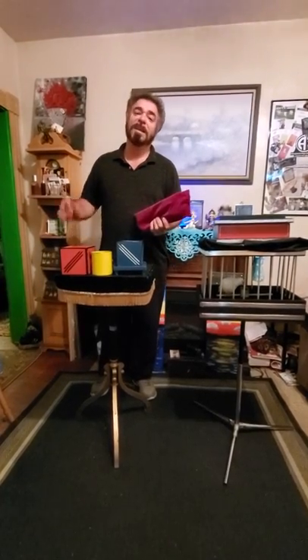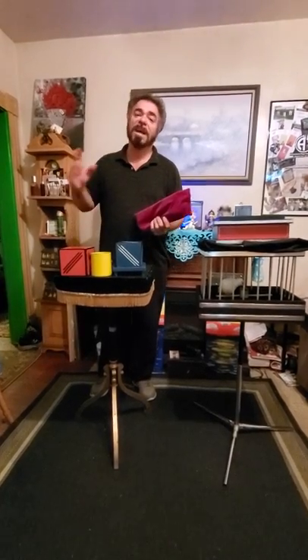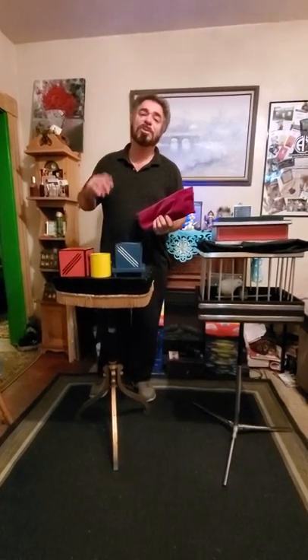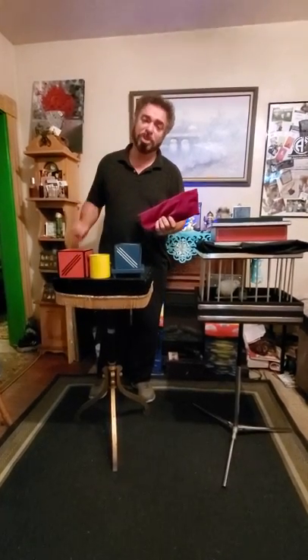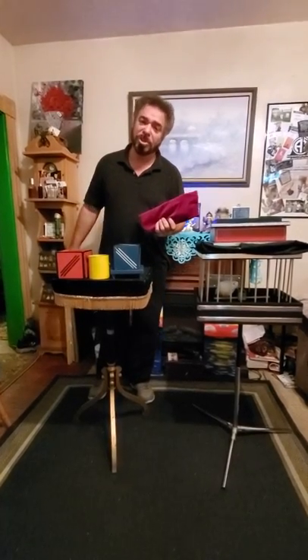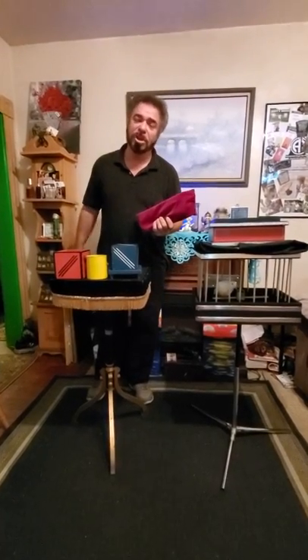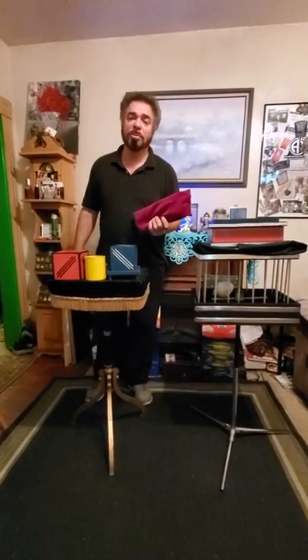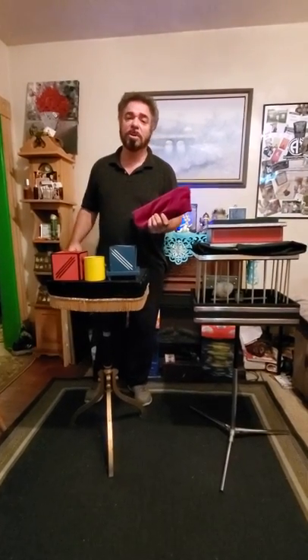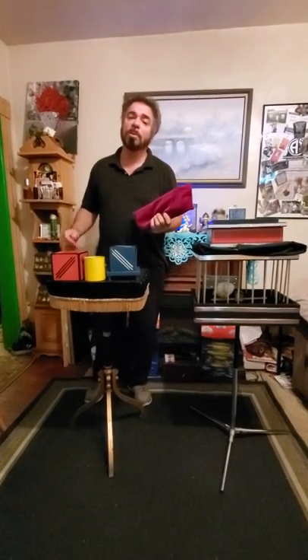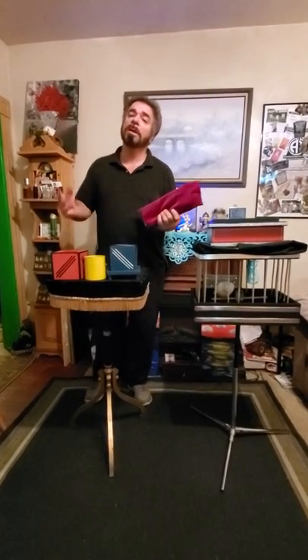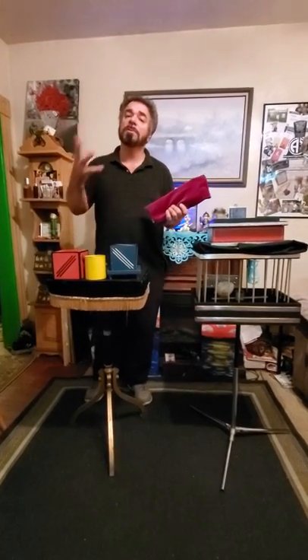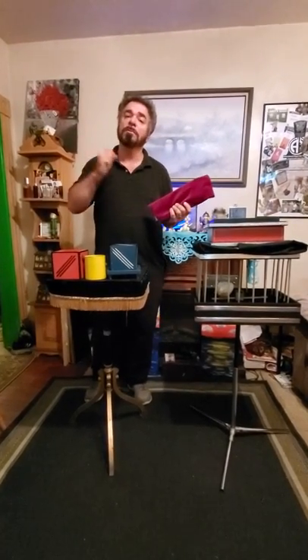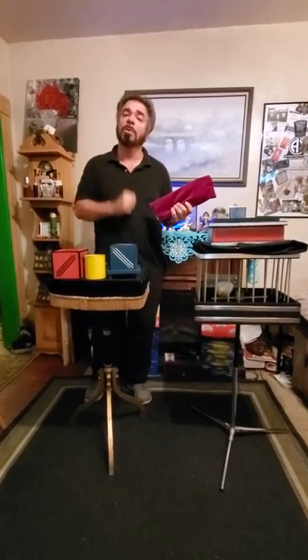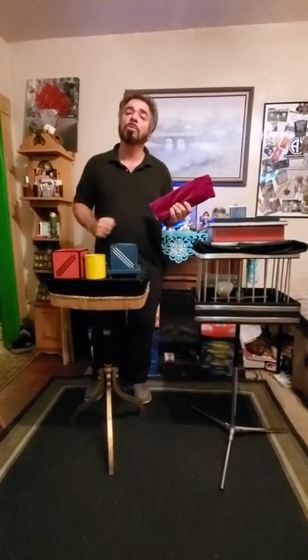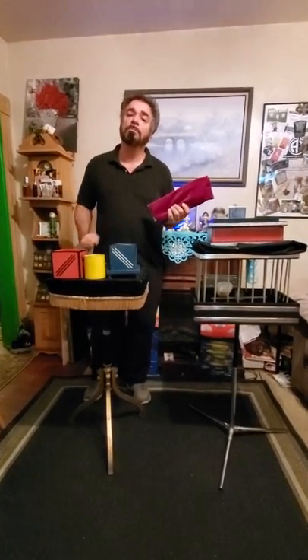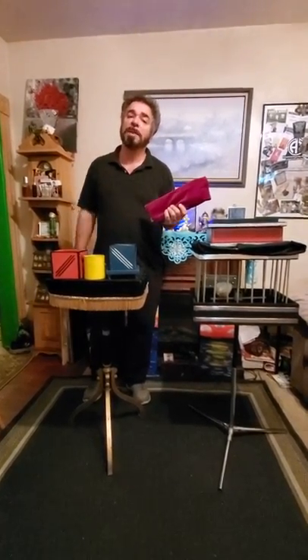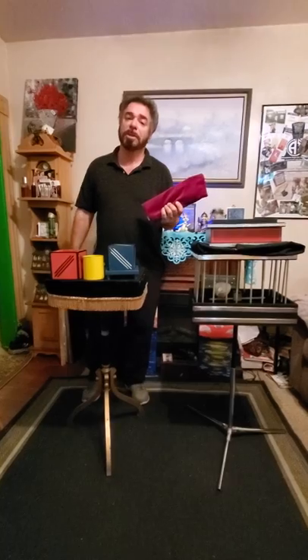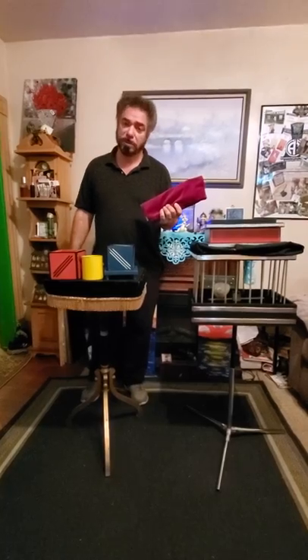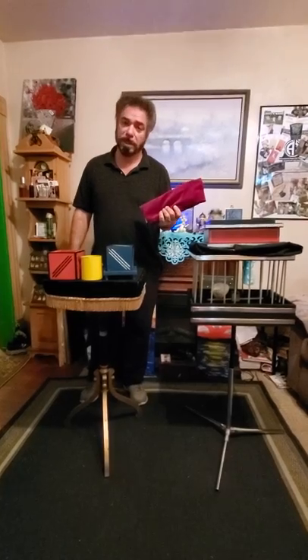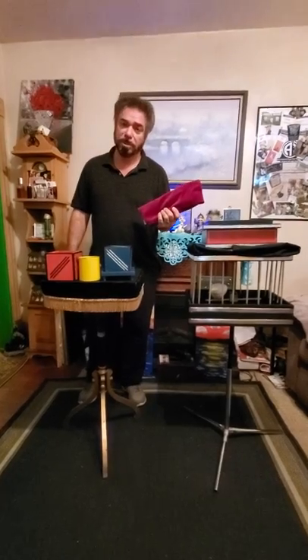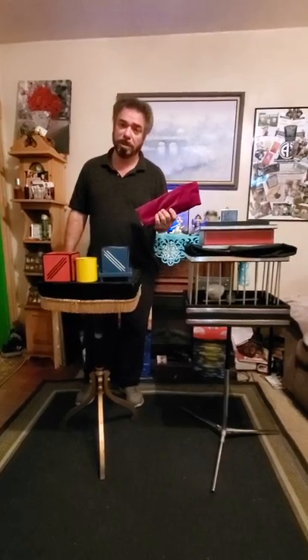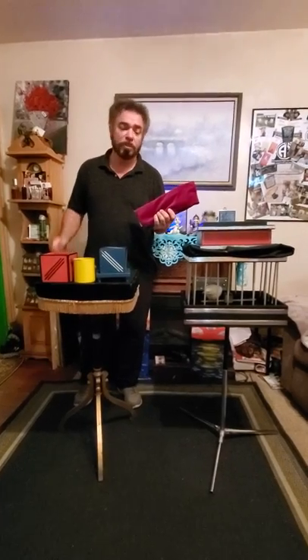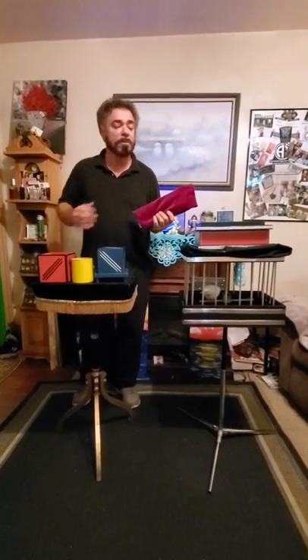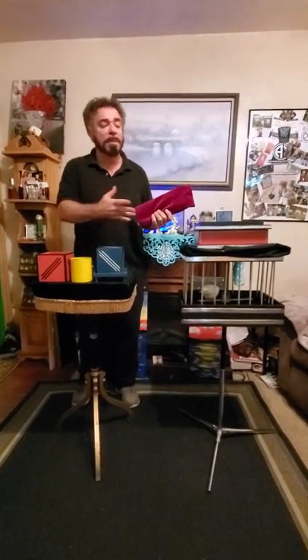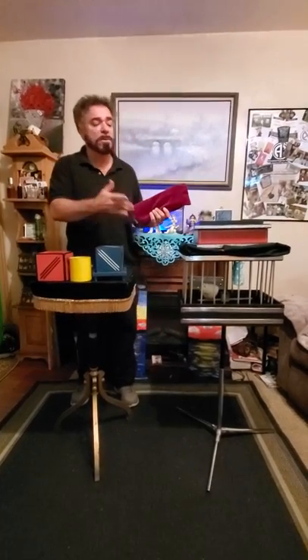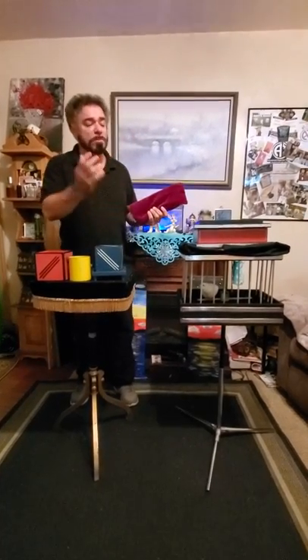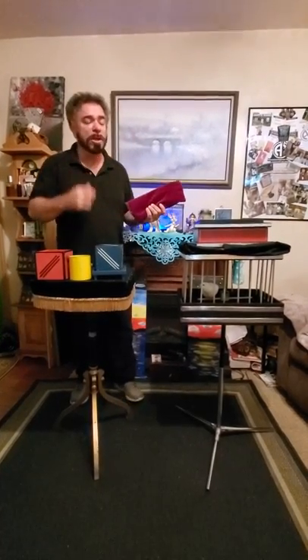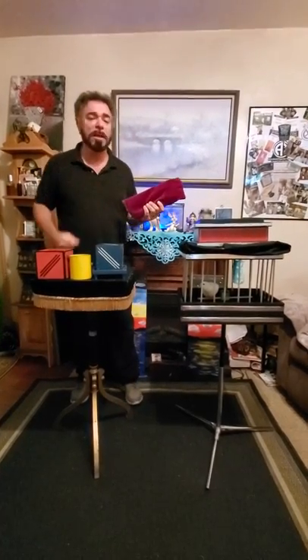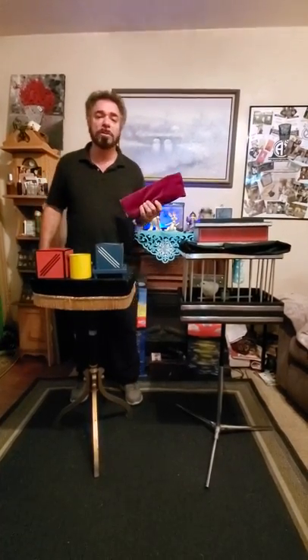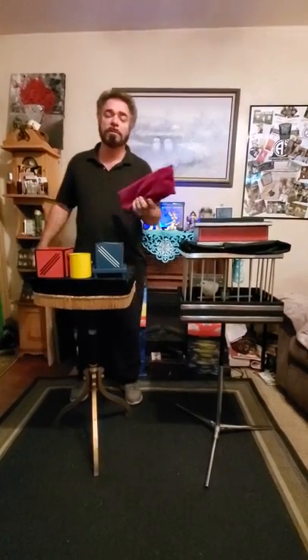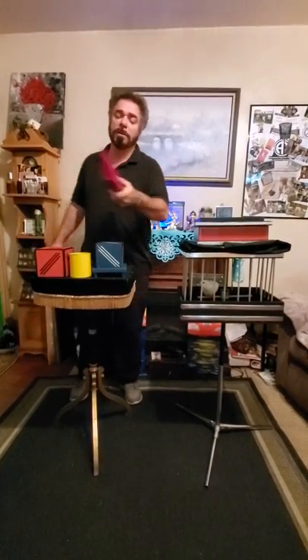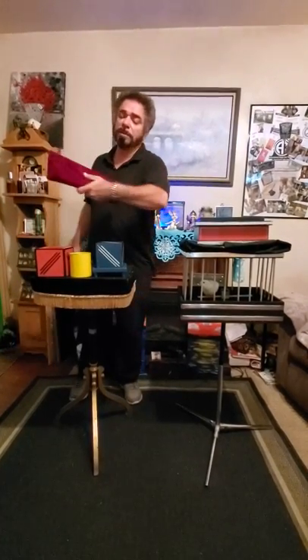Hi, this is magician Chuck Caputo. We're going to have some cool magic here today, Sherry — a little bit from Abbott, some chalet, all different things.